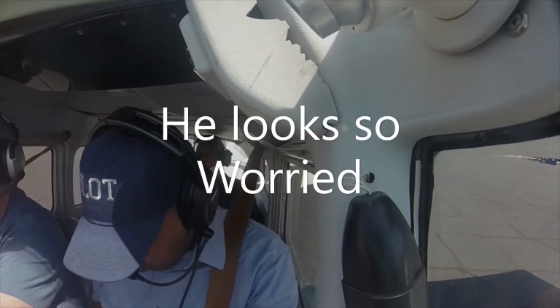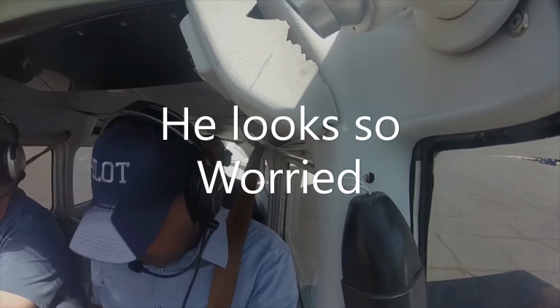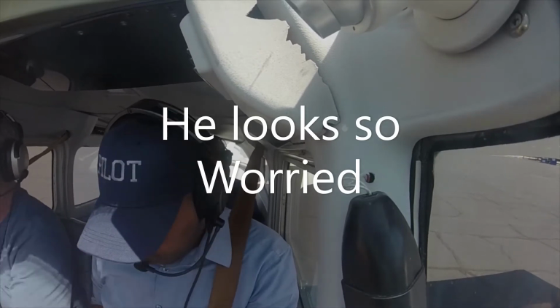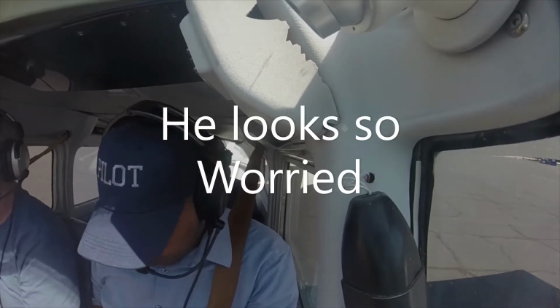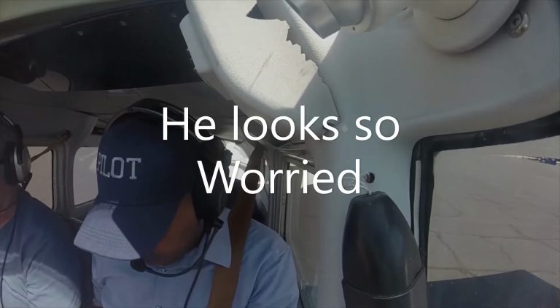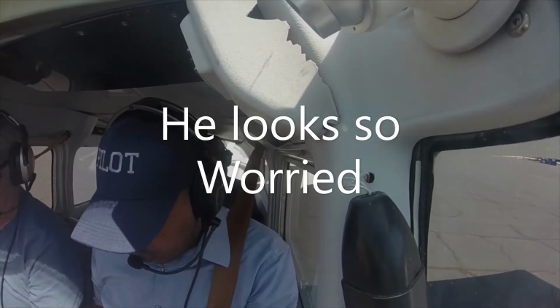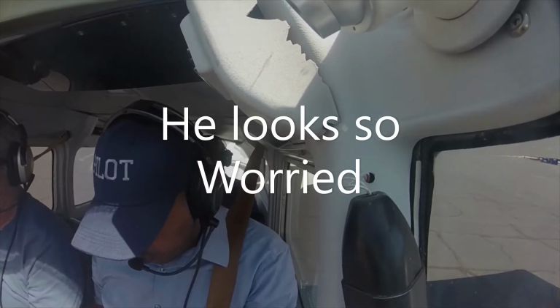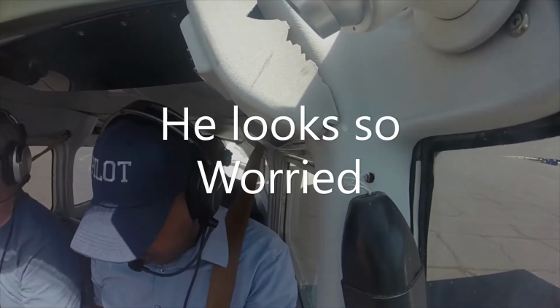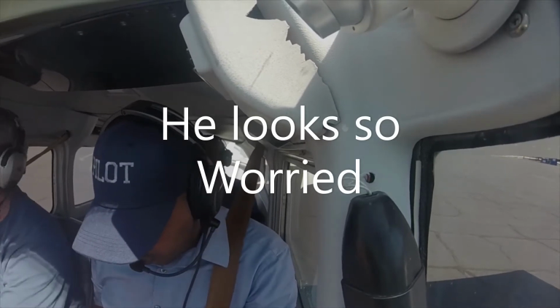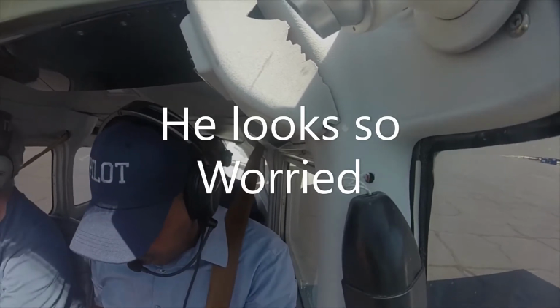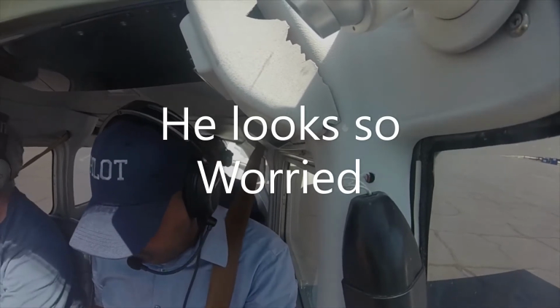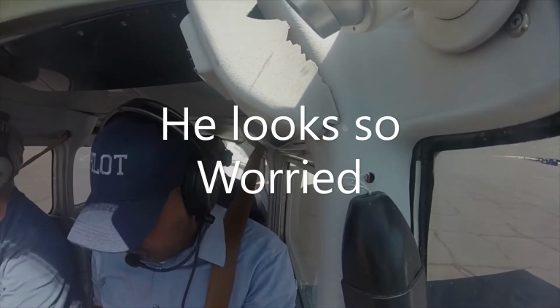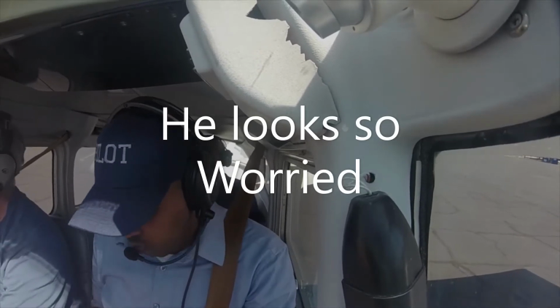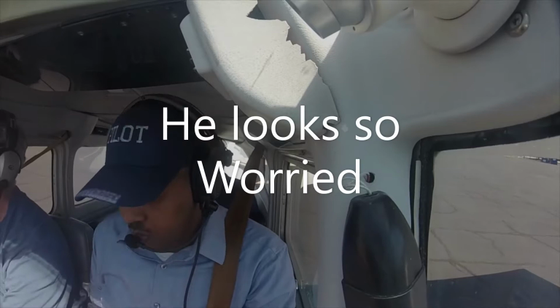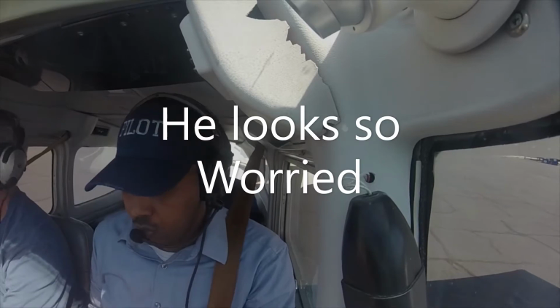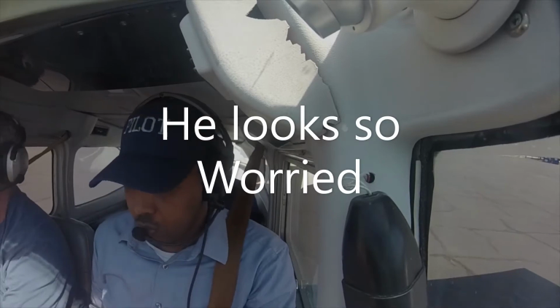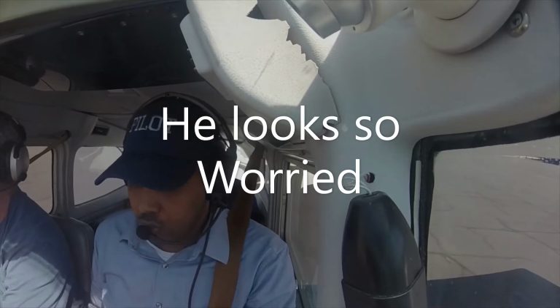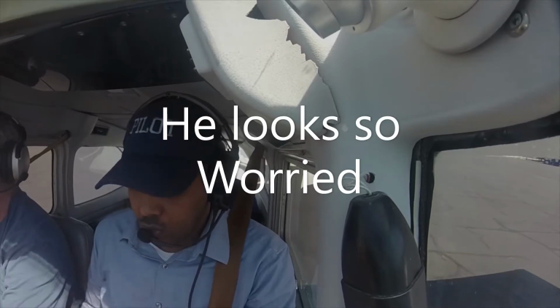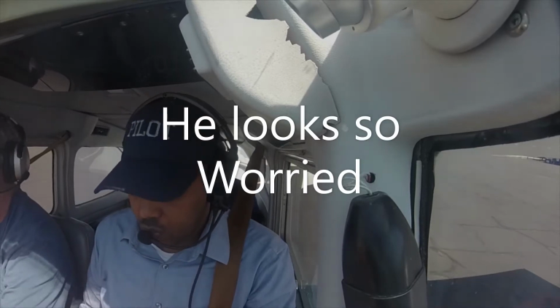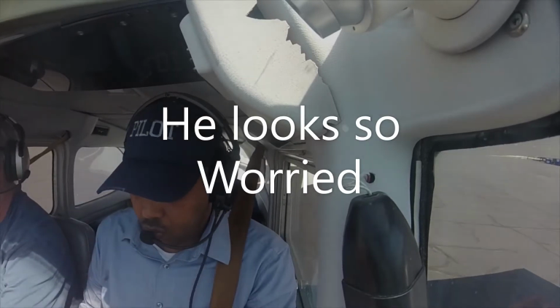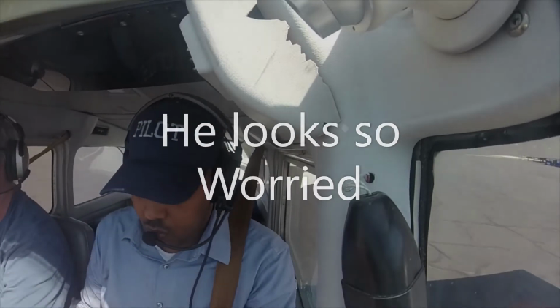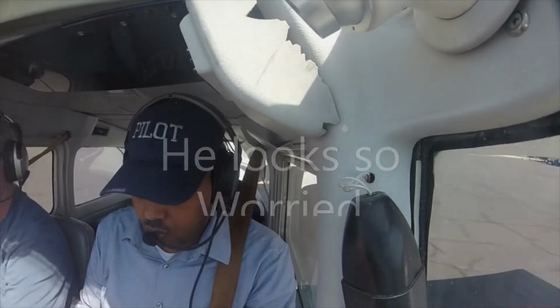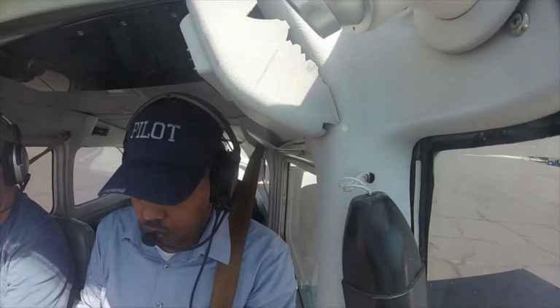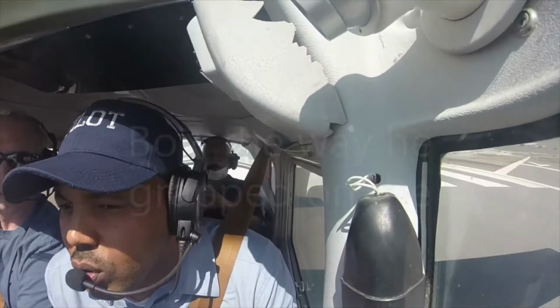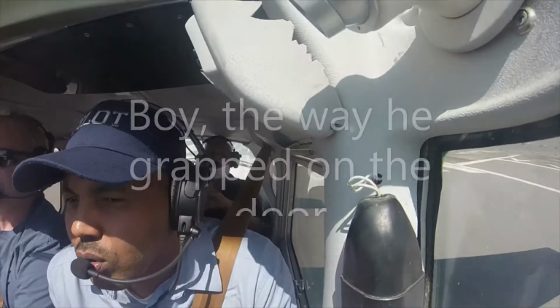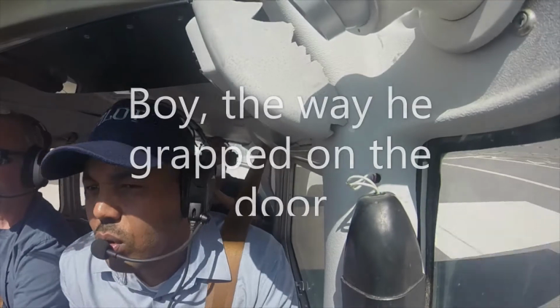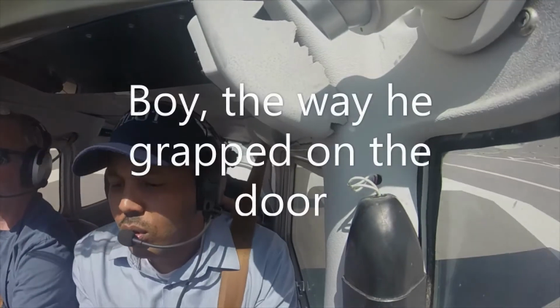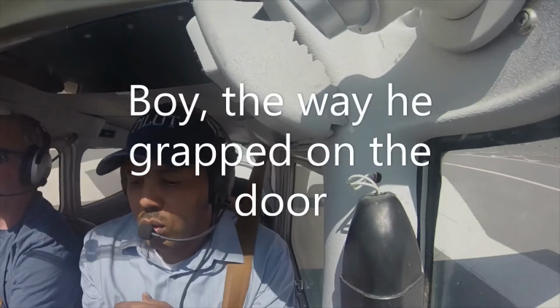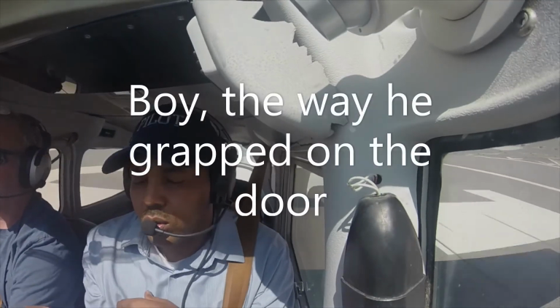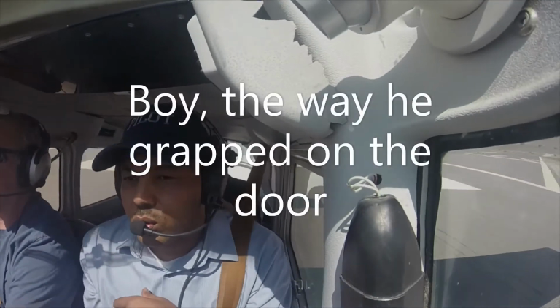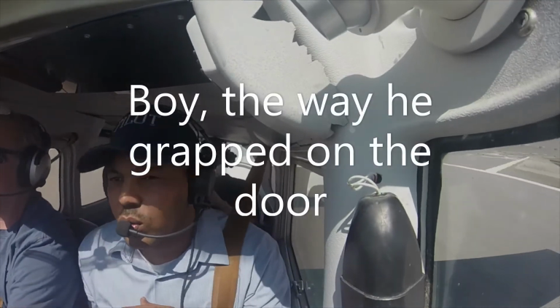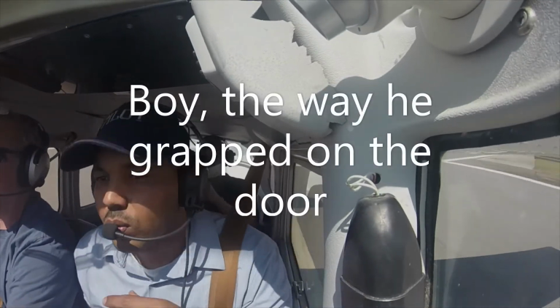Alright. Daniels Travers Scott, 62 Golf Kilo, taxi from run-up area to runway 23 for IFR departure. Airspeed is alive.